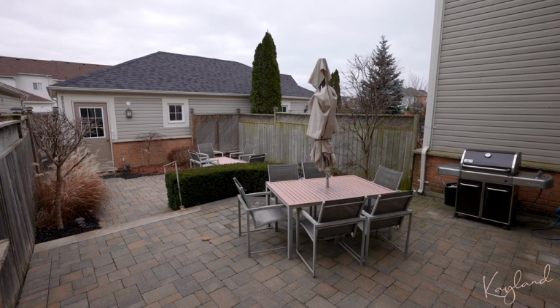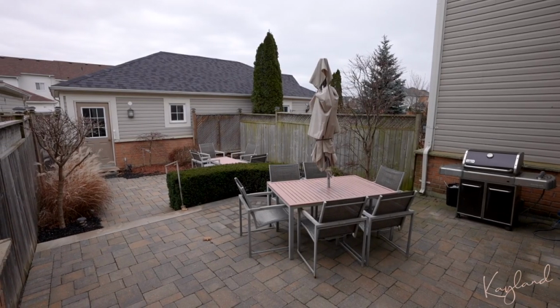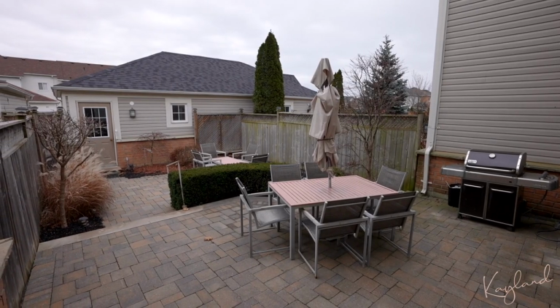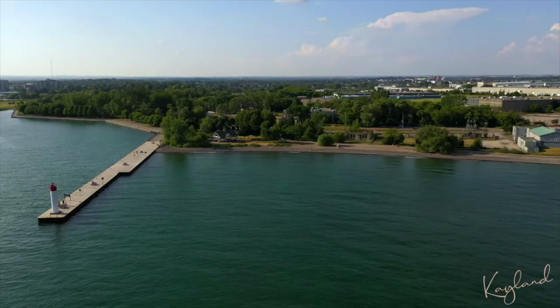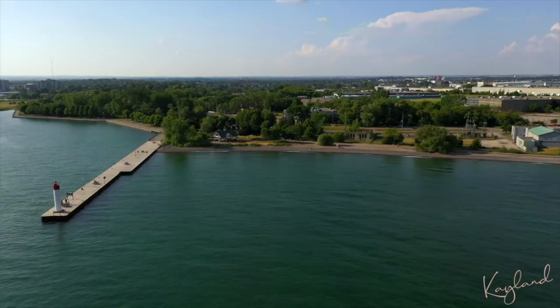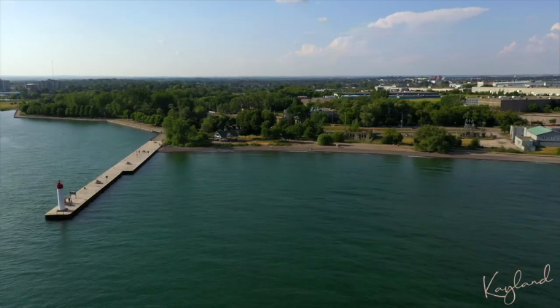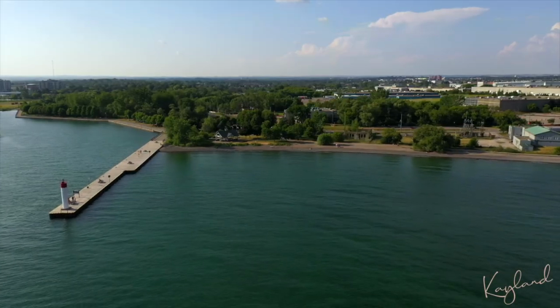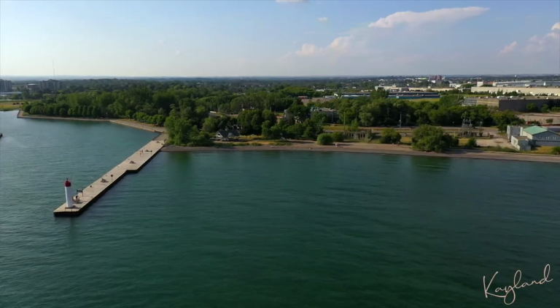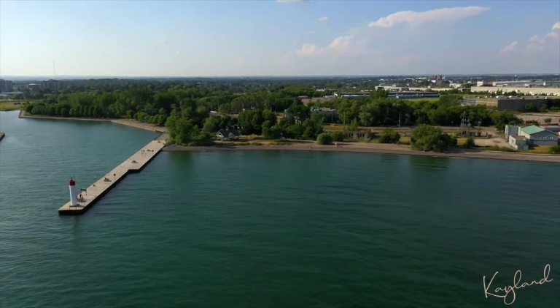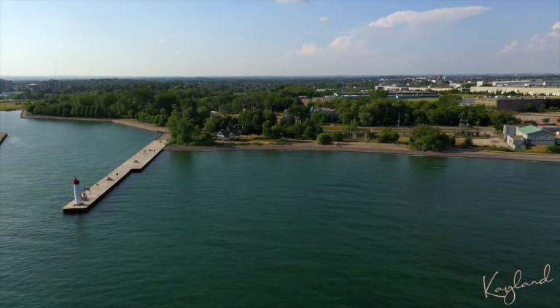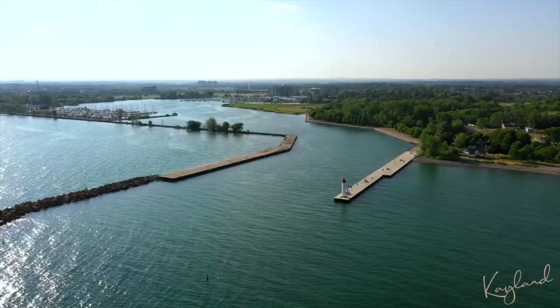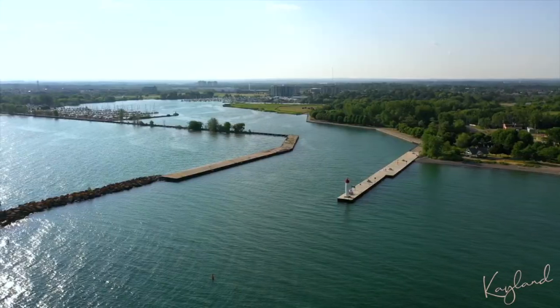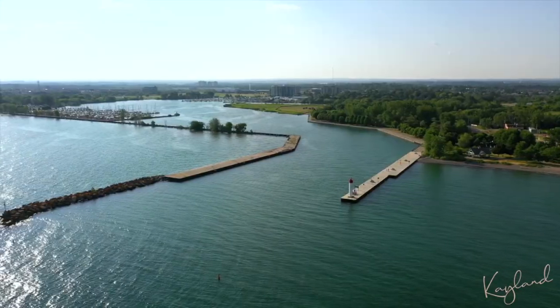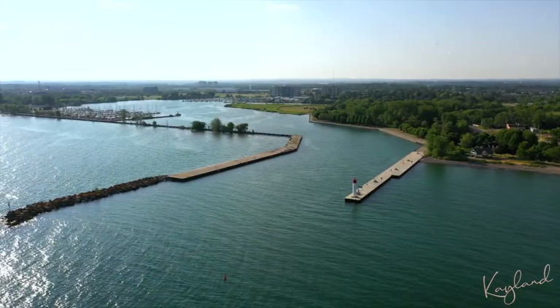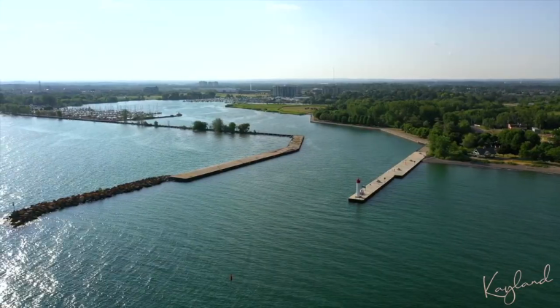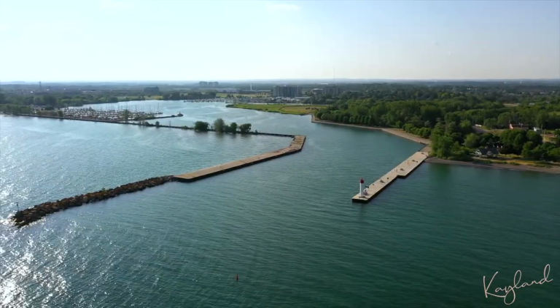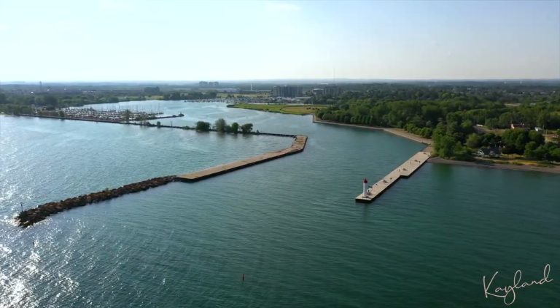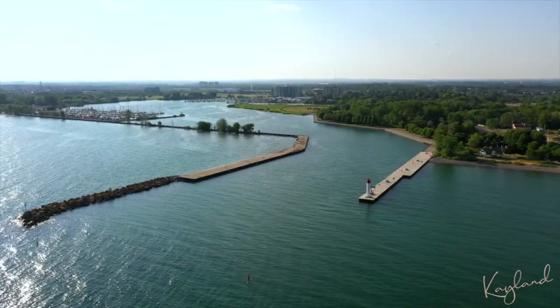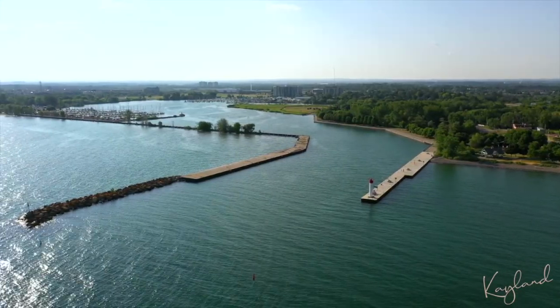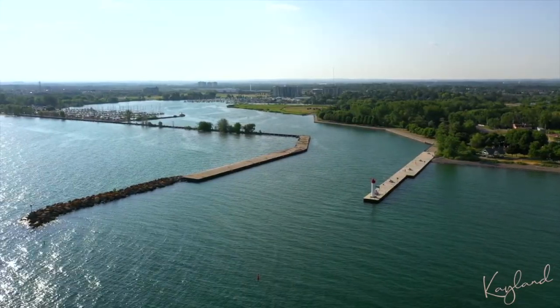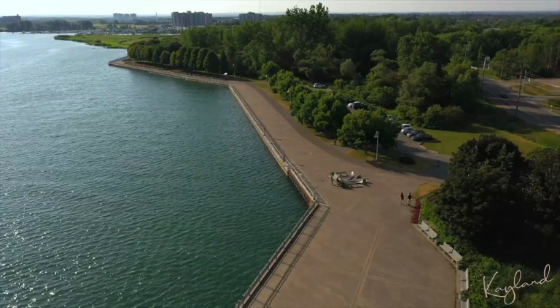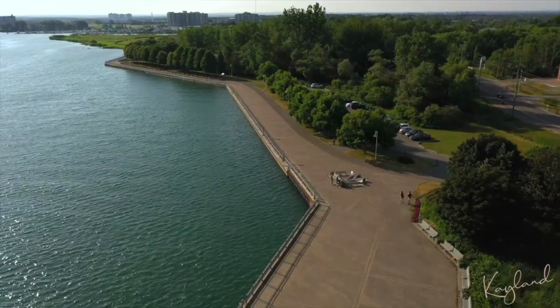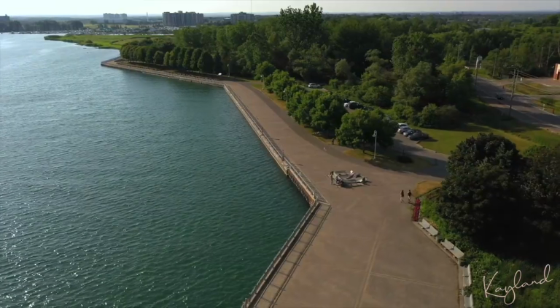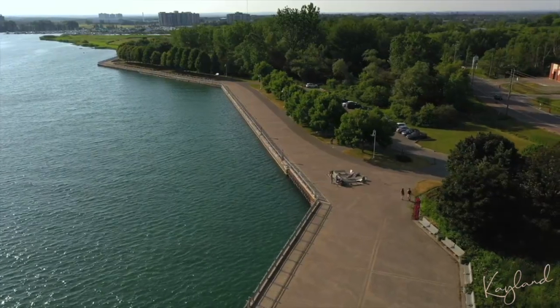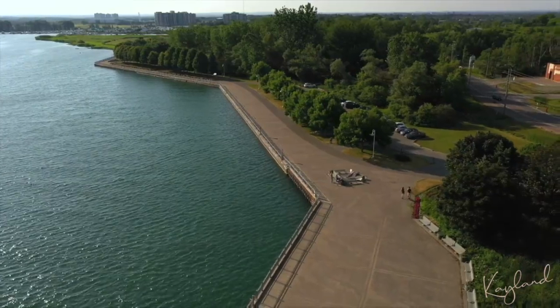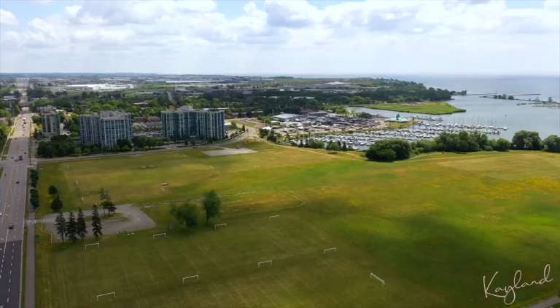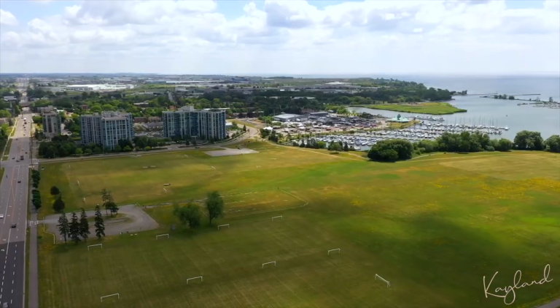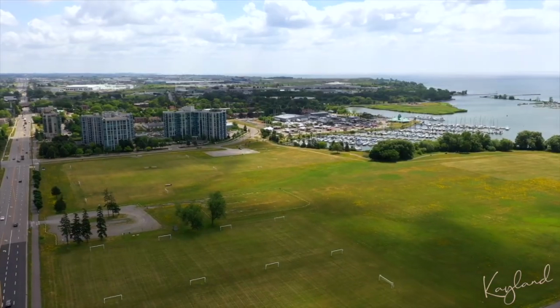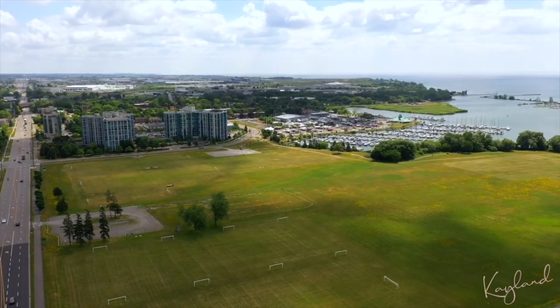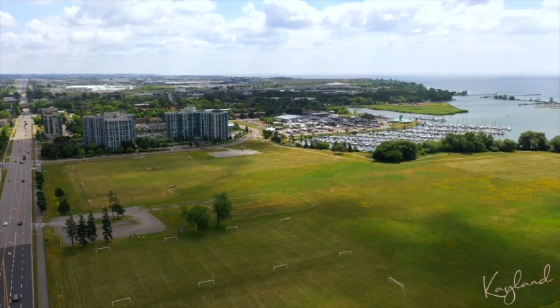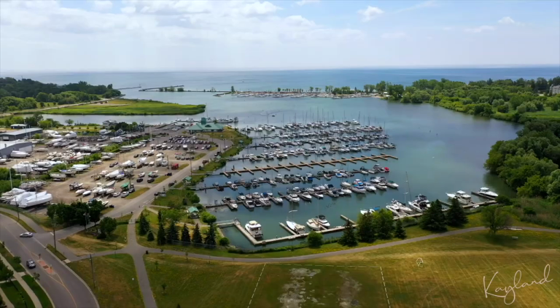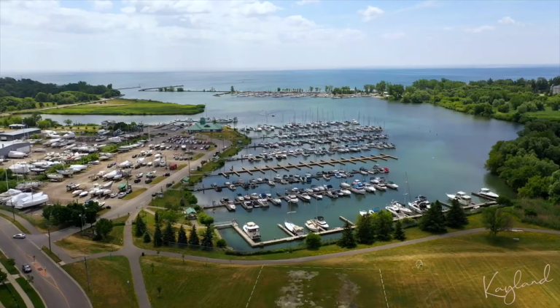It is conveniently located close to walking trails, Lake Ontario, the GO Station, the 401, and much more.